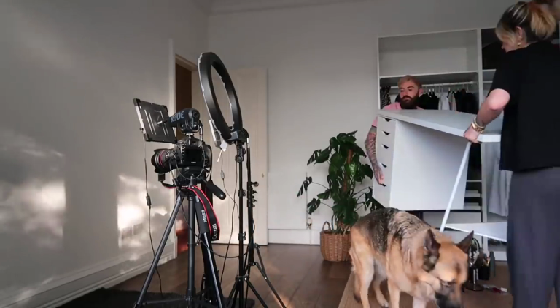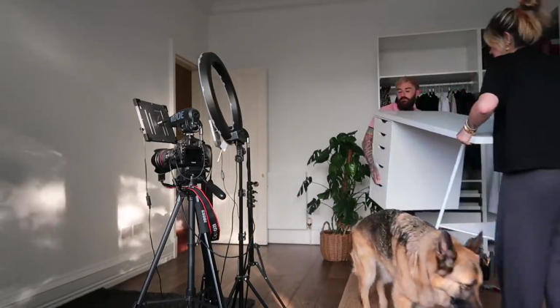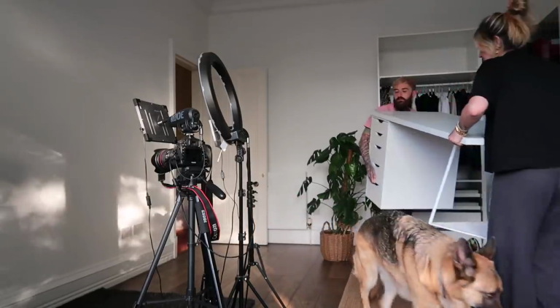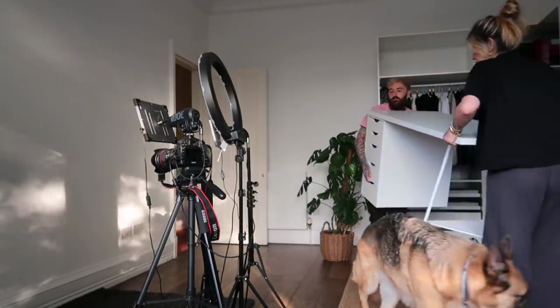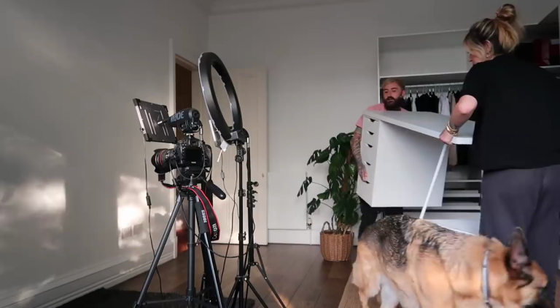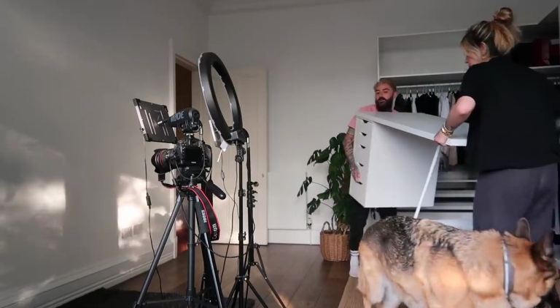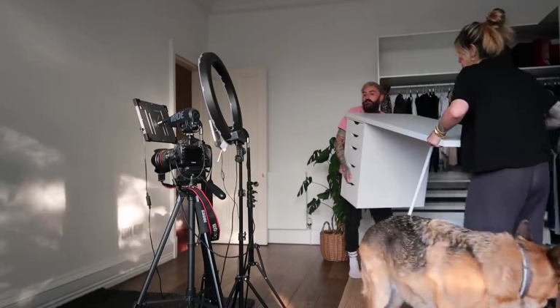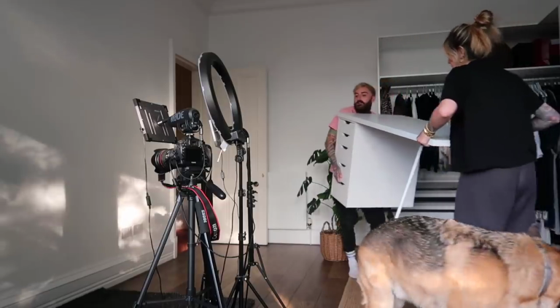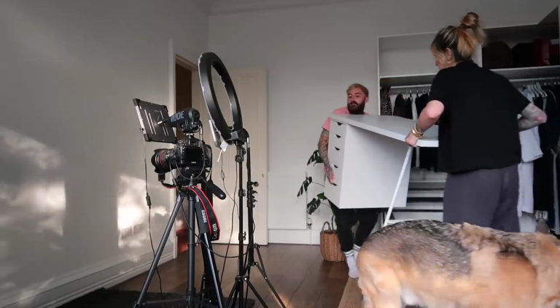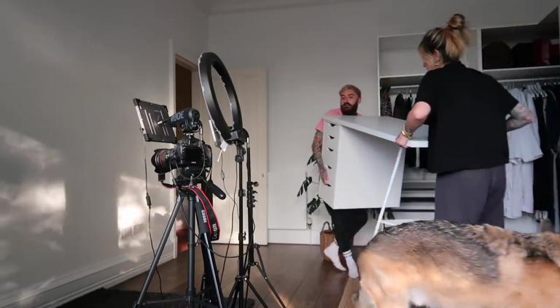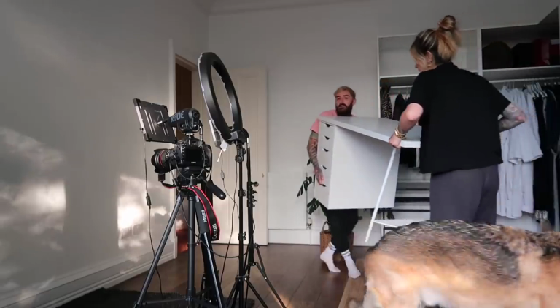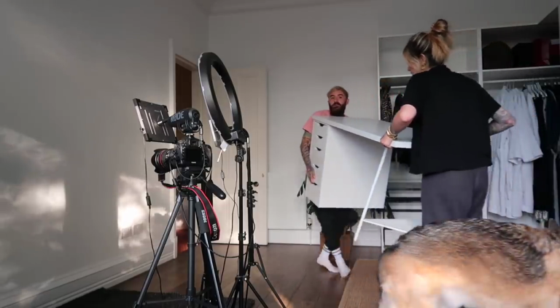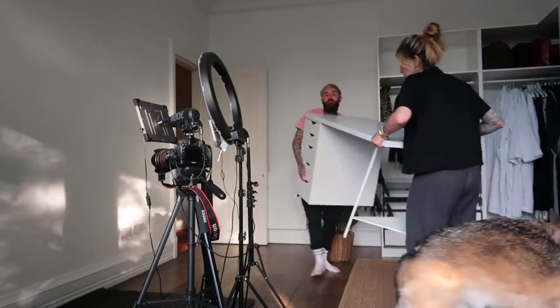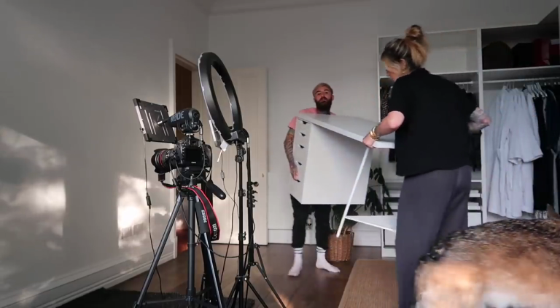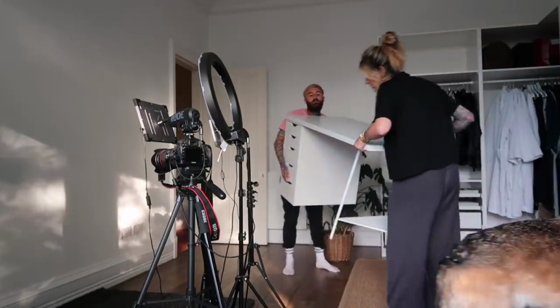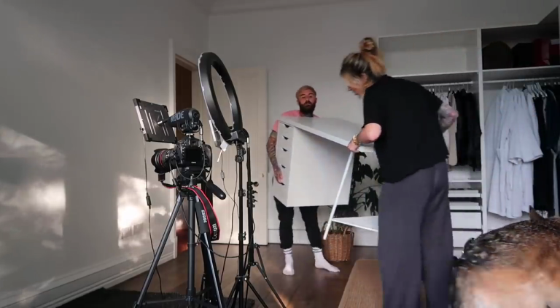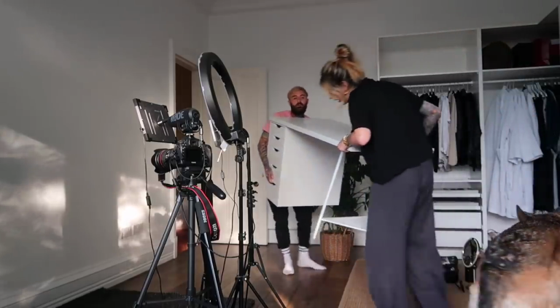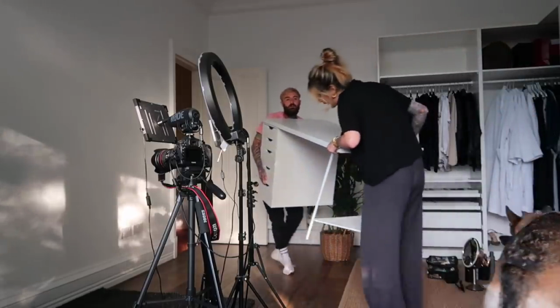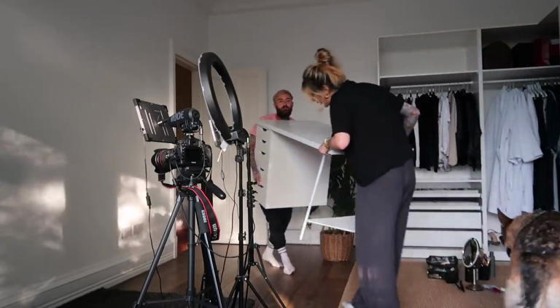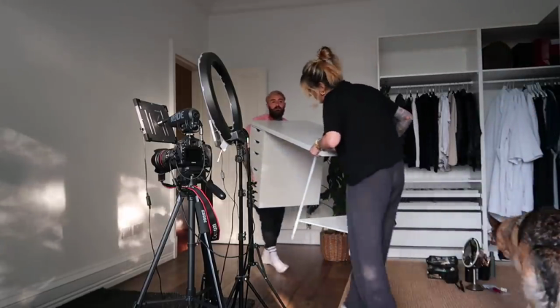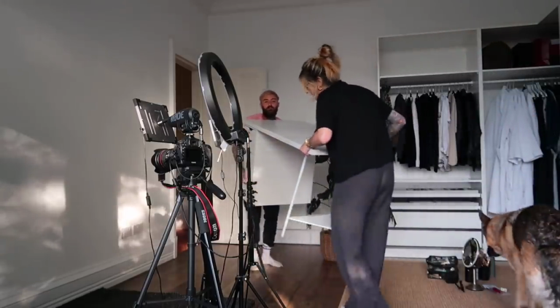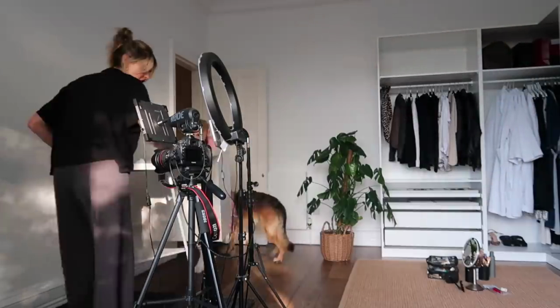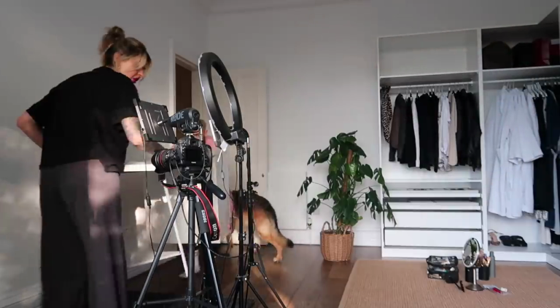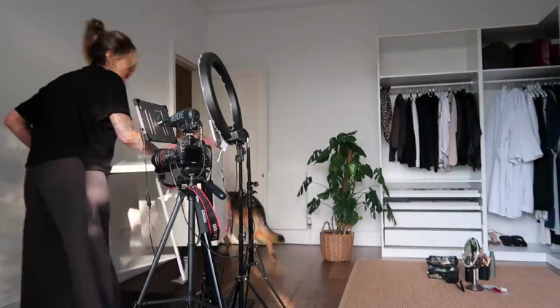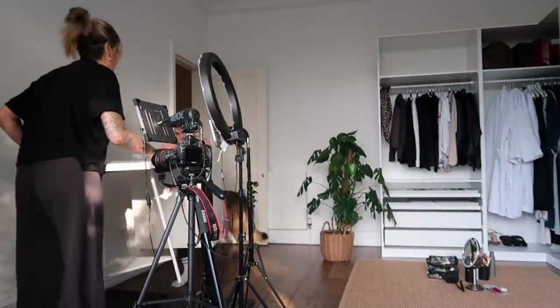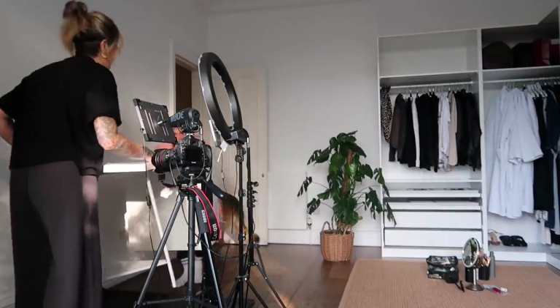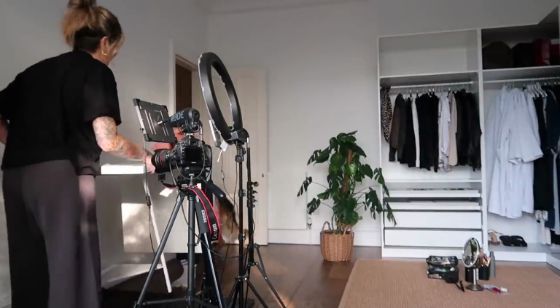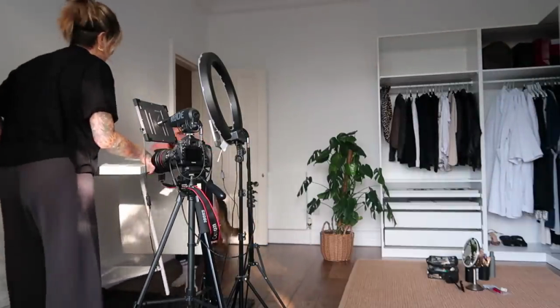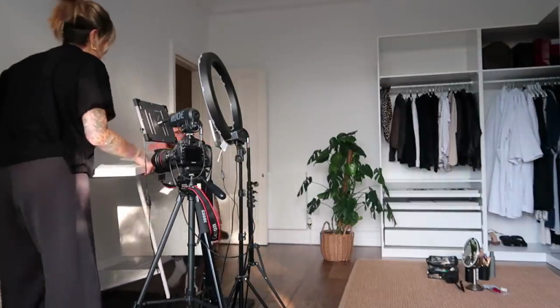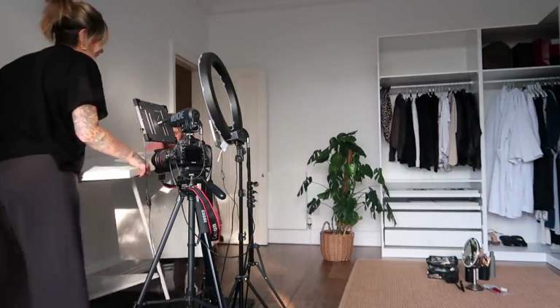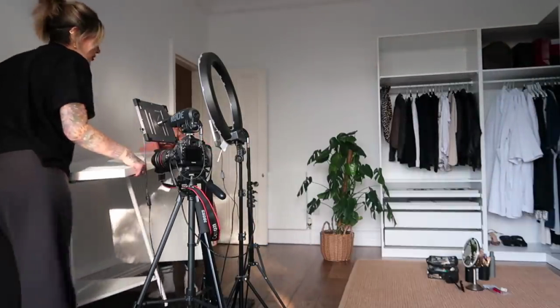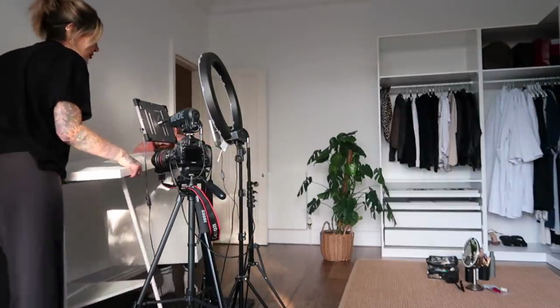Excuse me, doggo. You've got it really high. I'll hurt your back — I actually slammed it up.